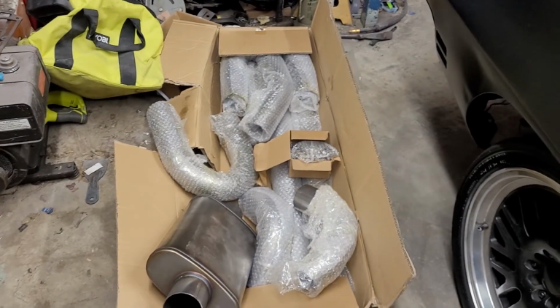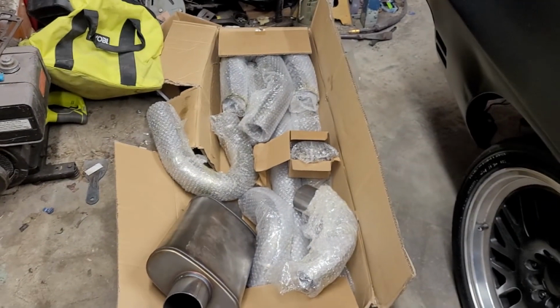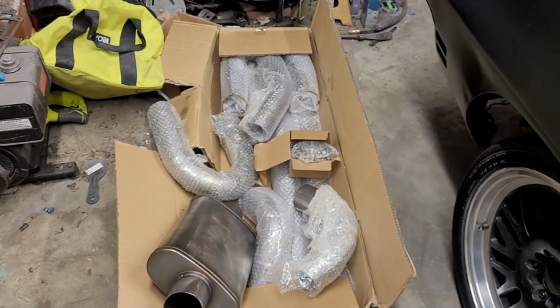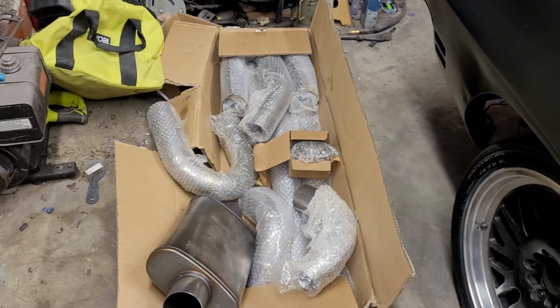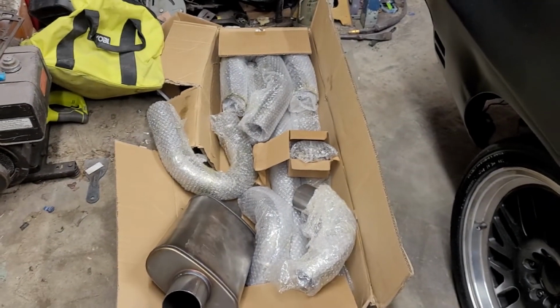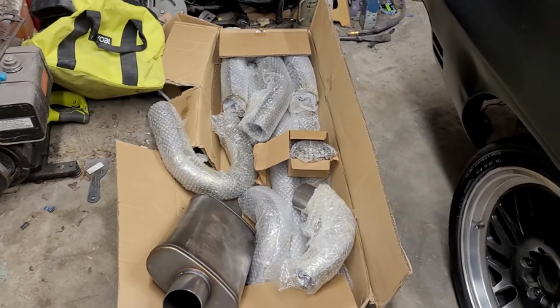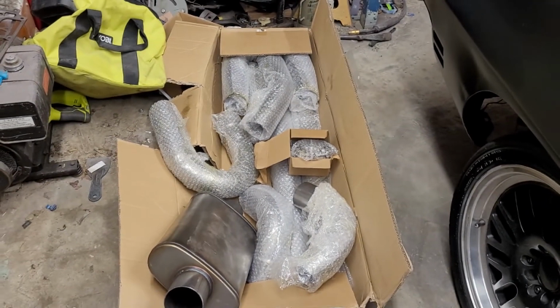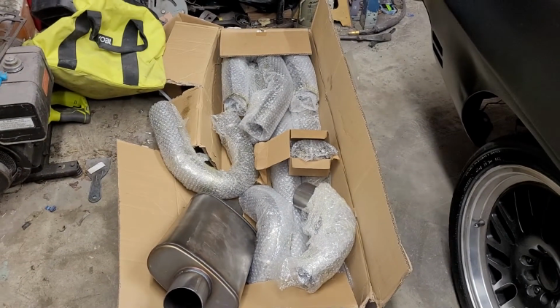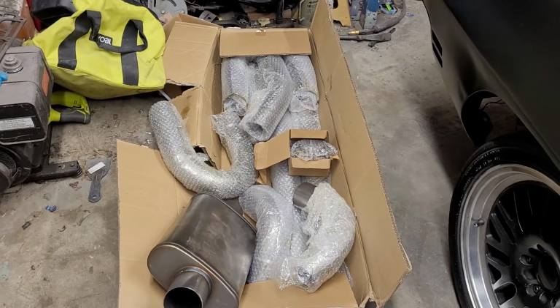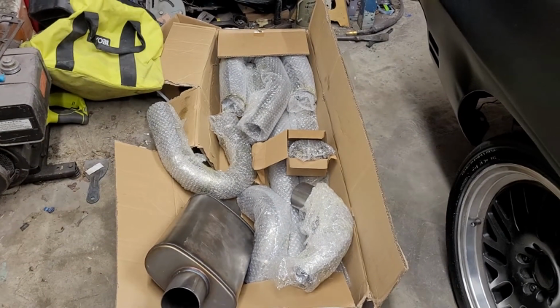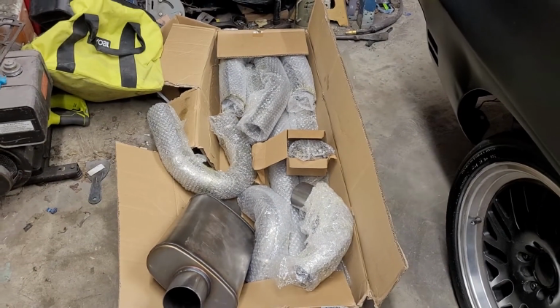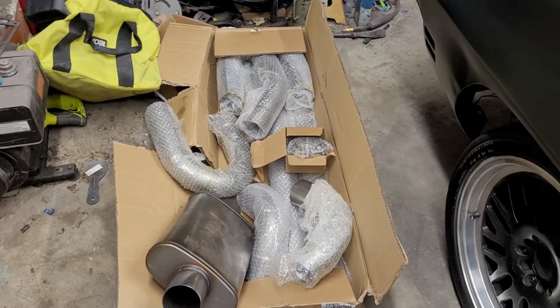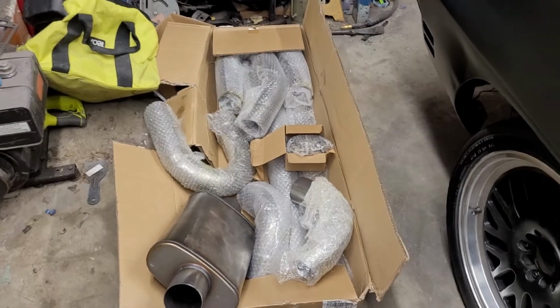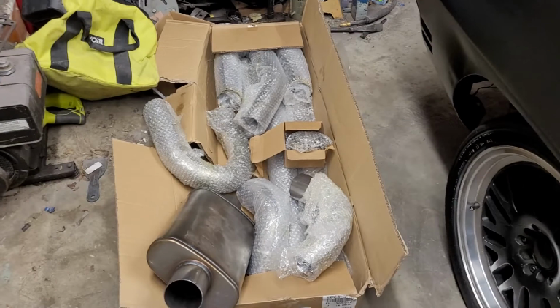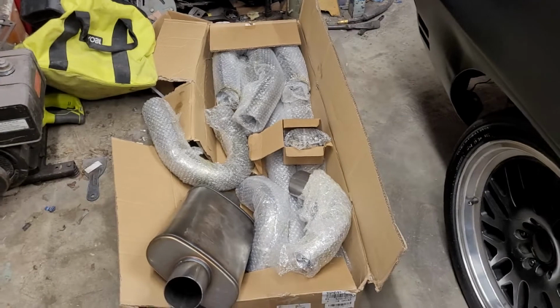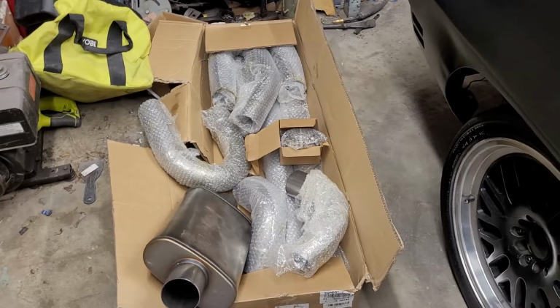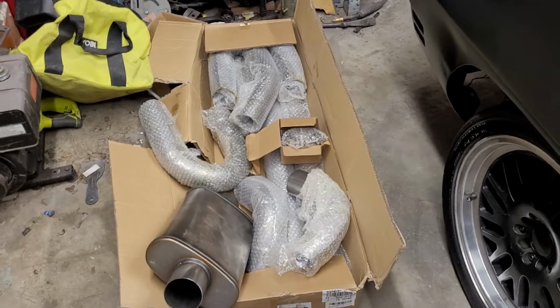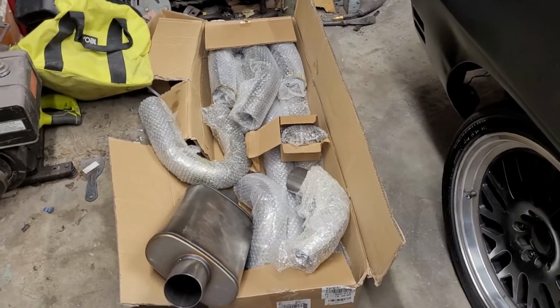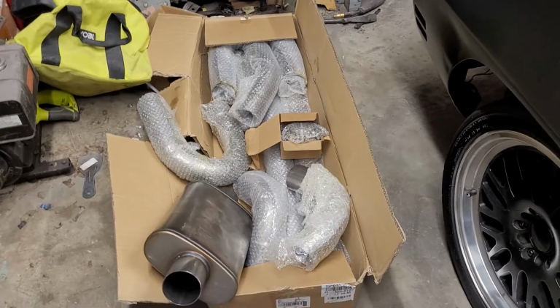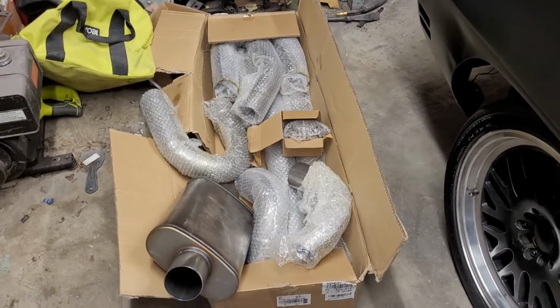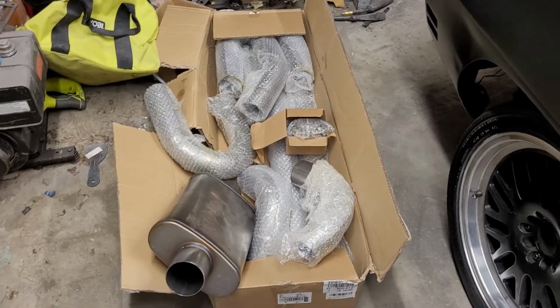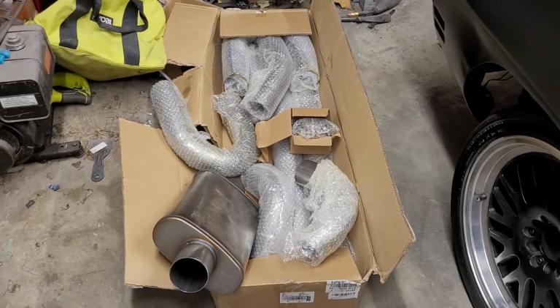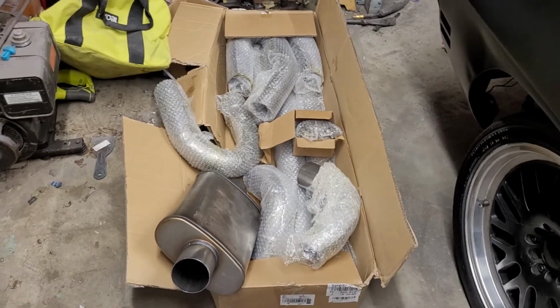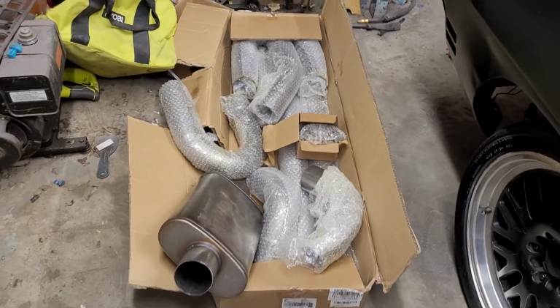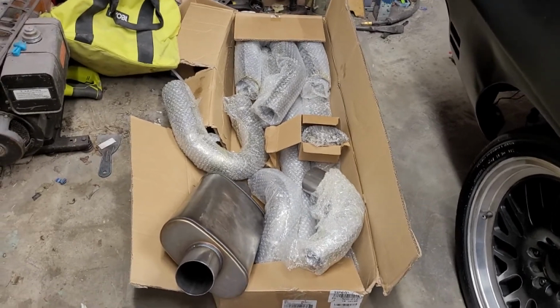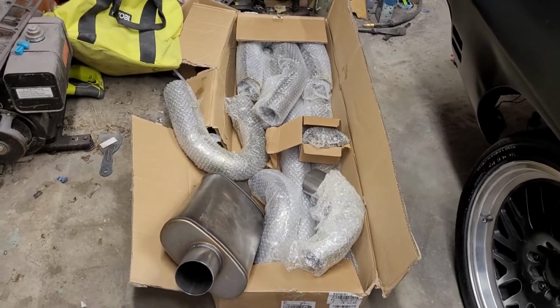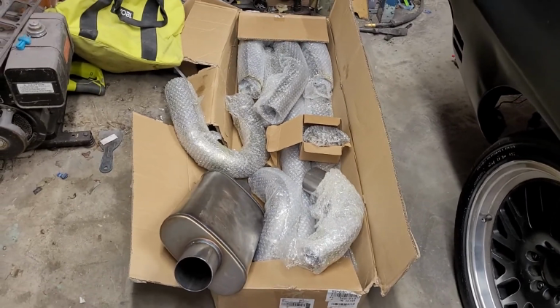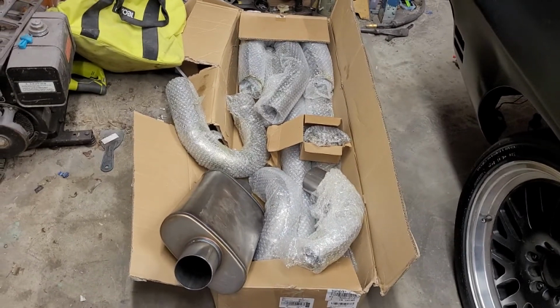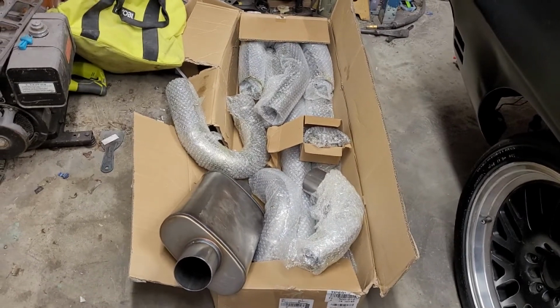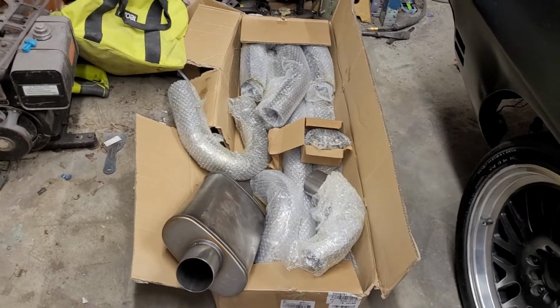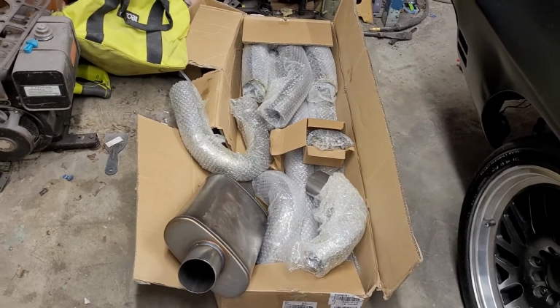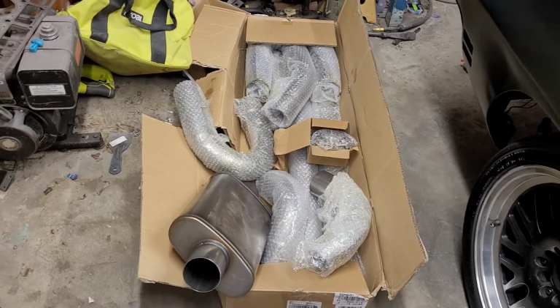Probably sometime this week we're going to be building a full turbo-back stainless steel exhaust setup with a loud valve.